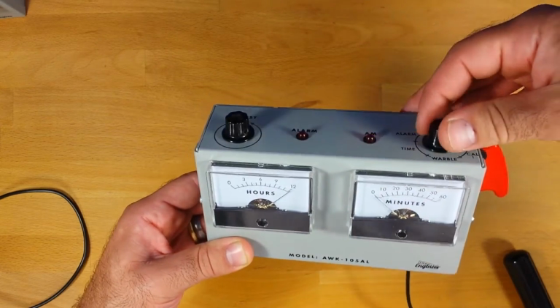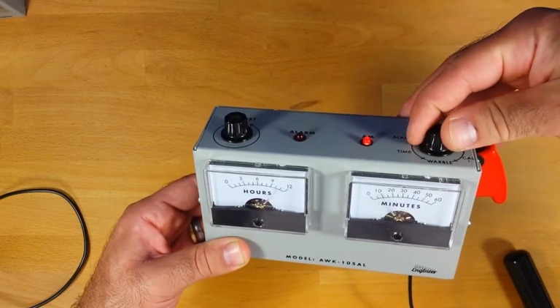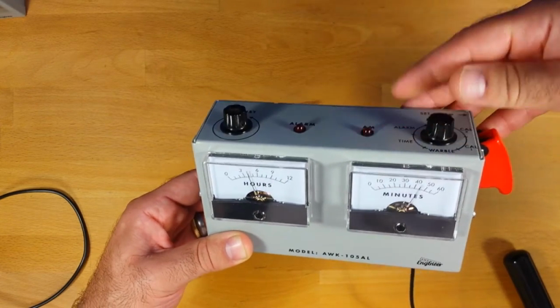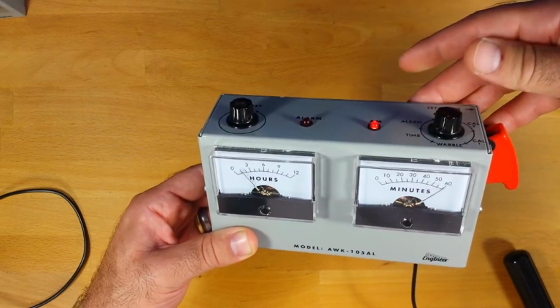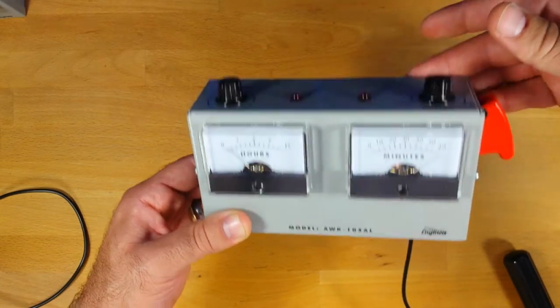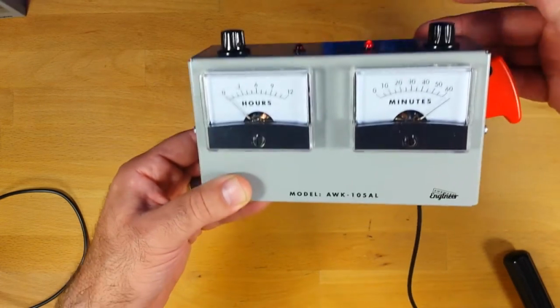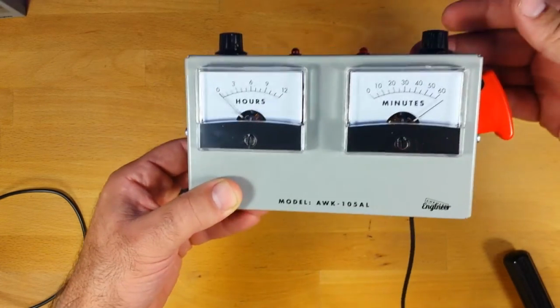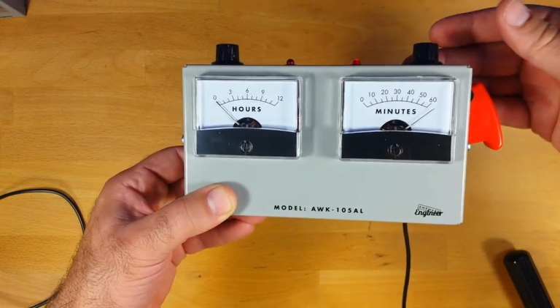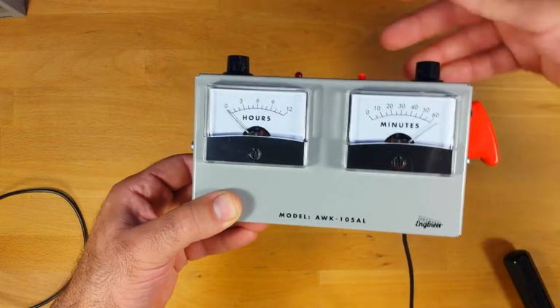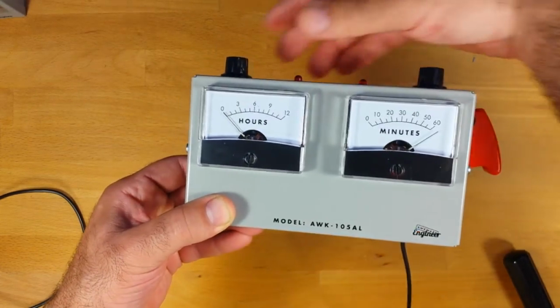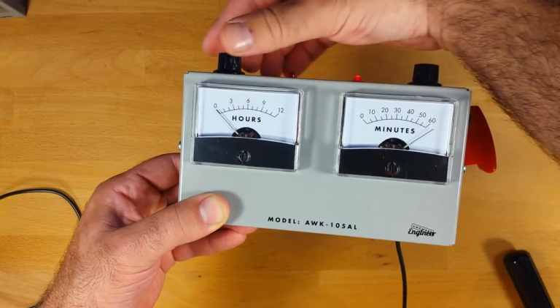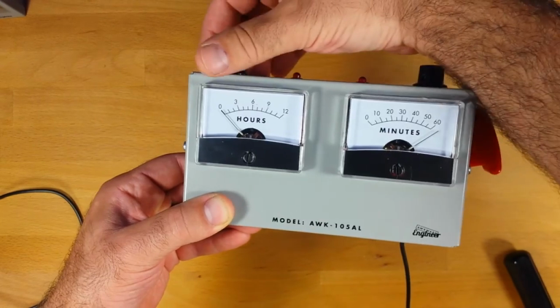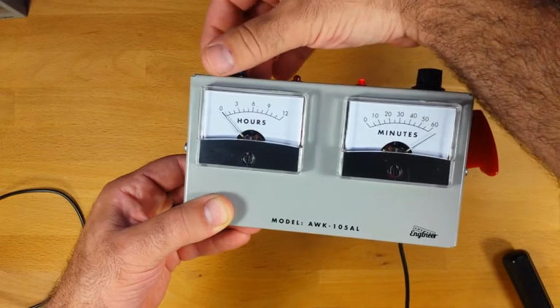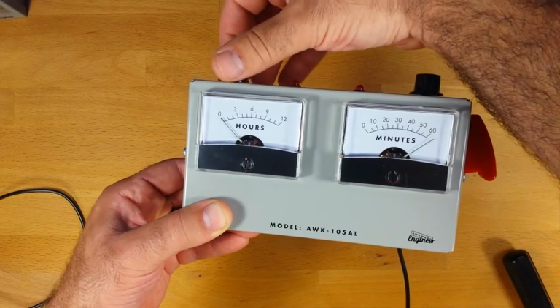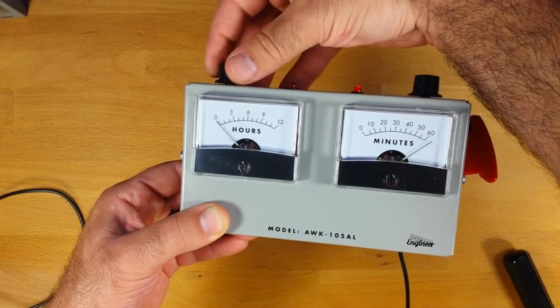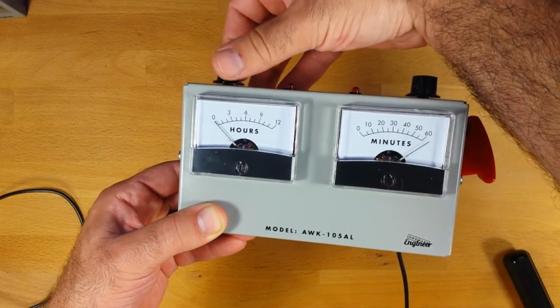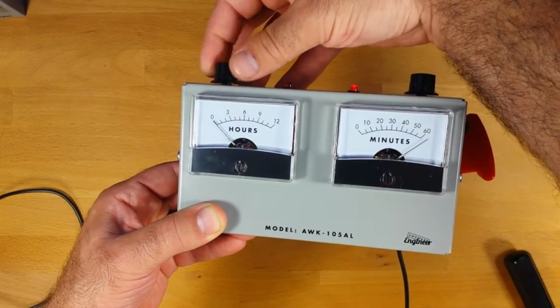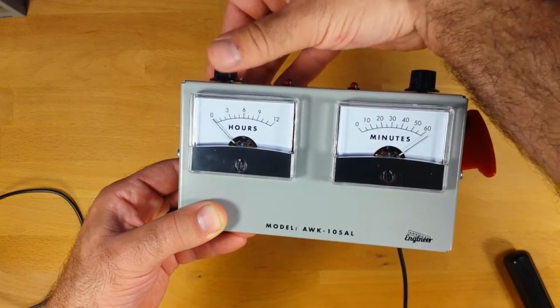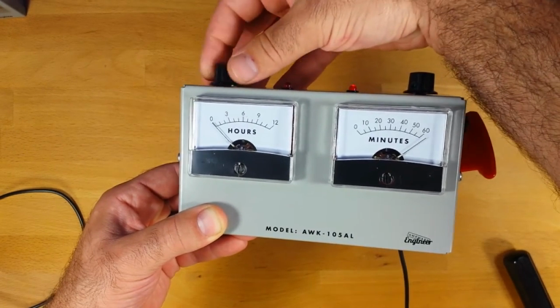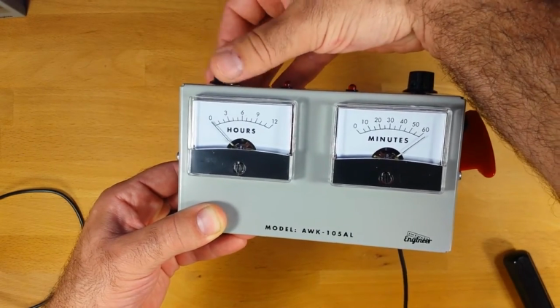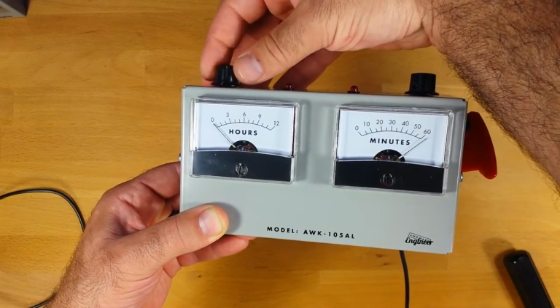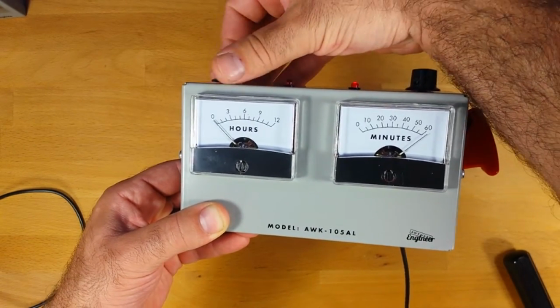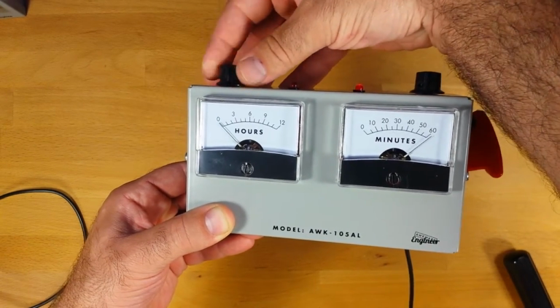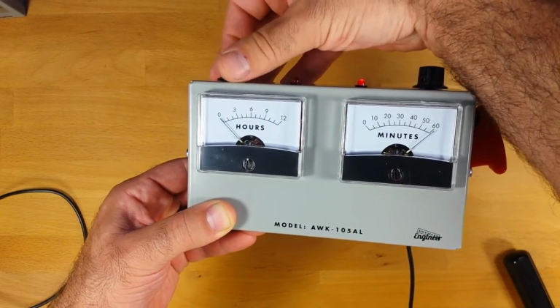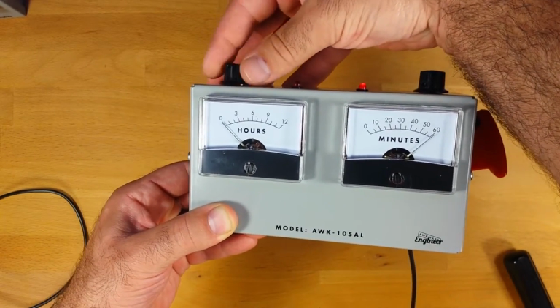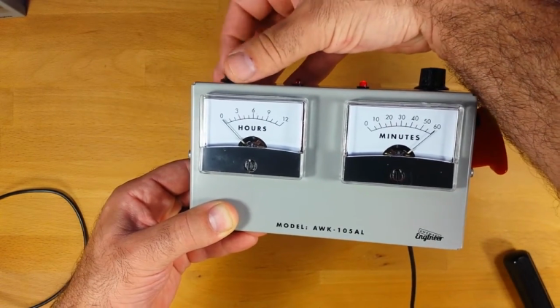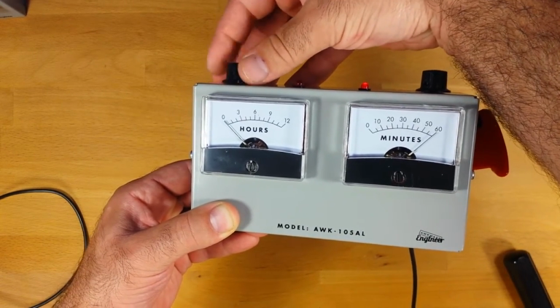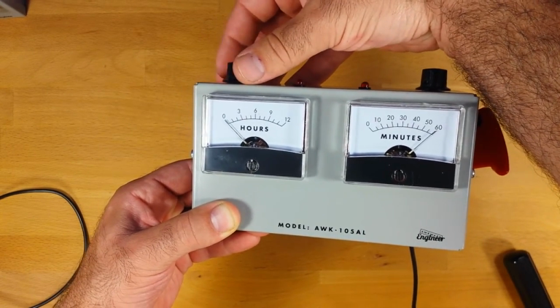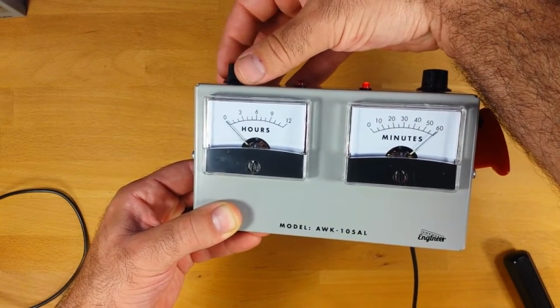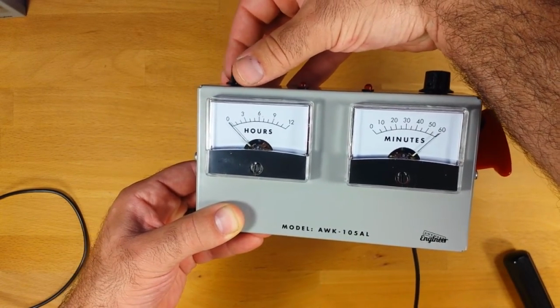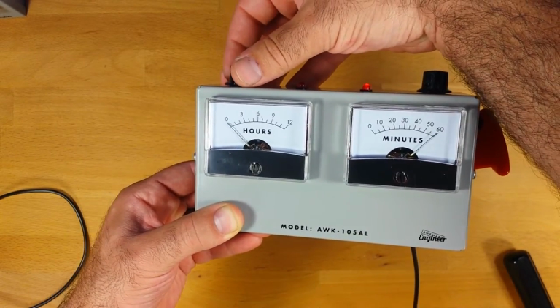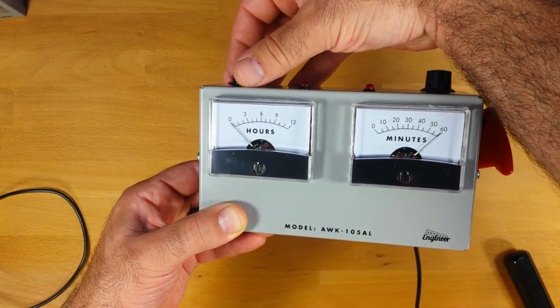Similar thing on Cal 2 — I adjust the minutes meter down until it points to 60.